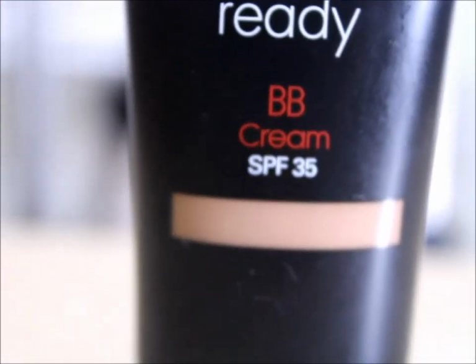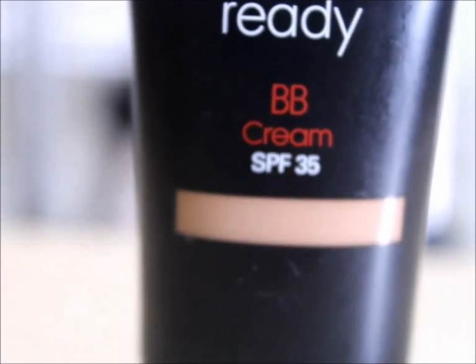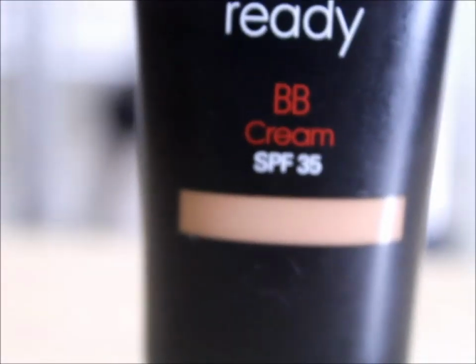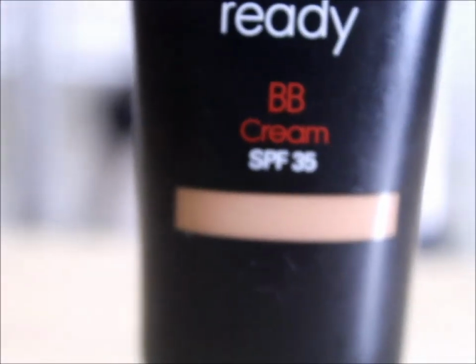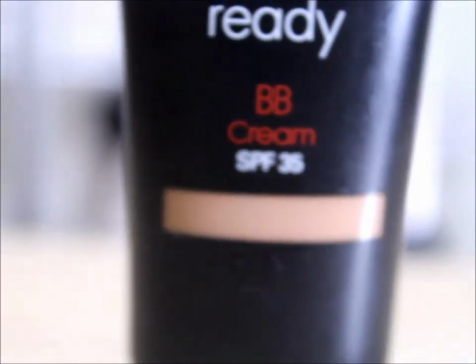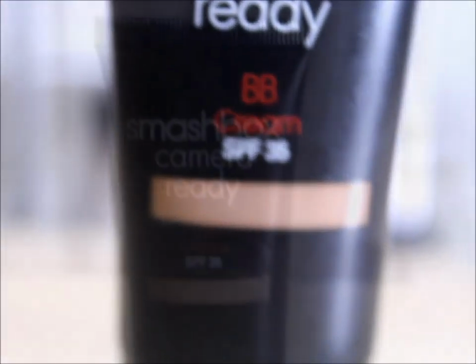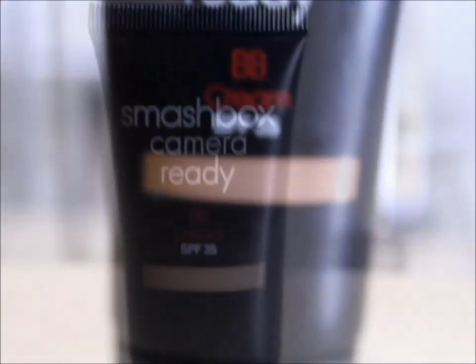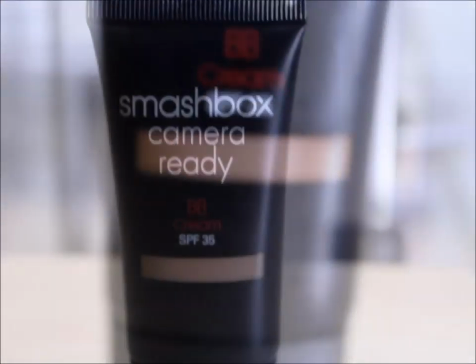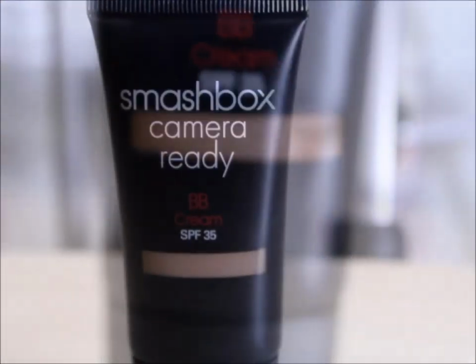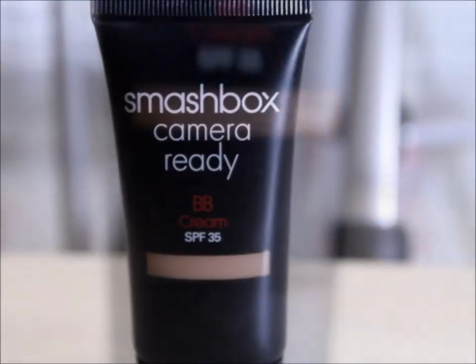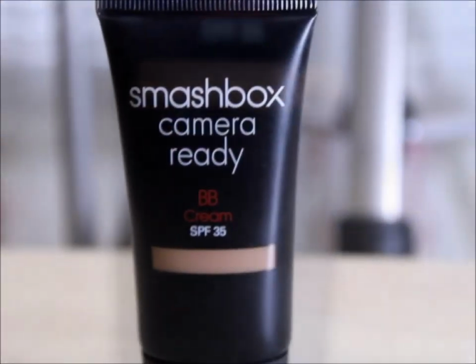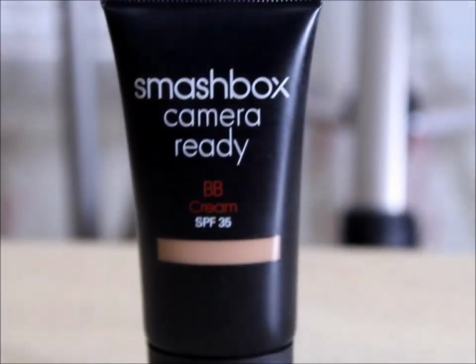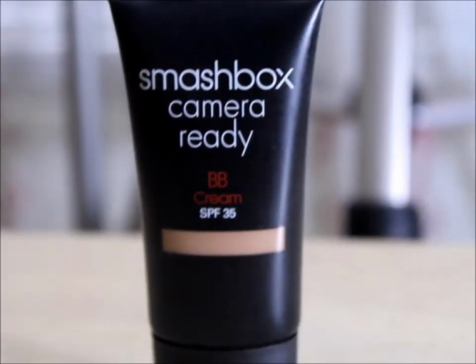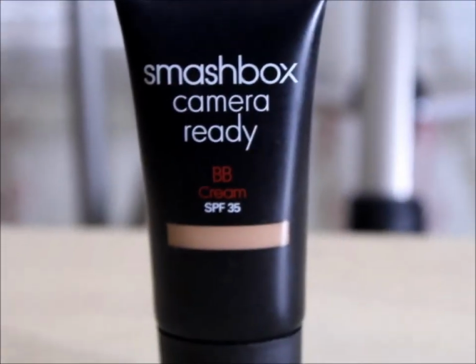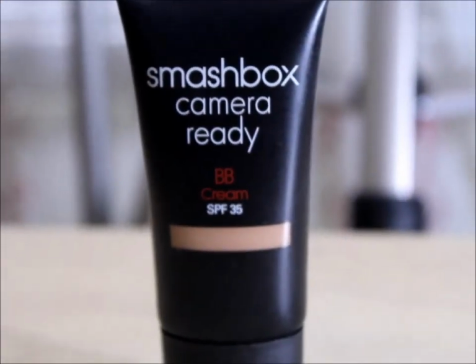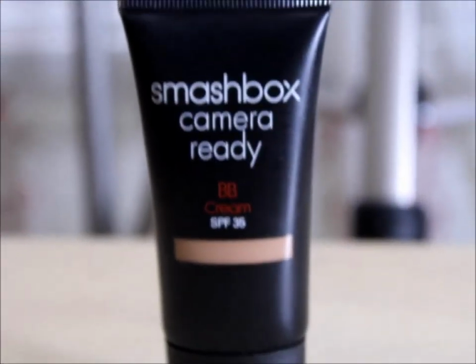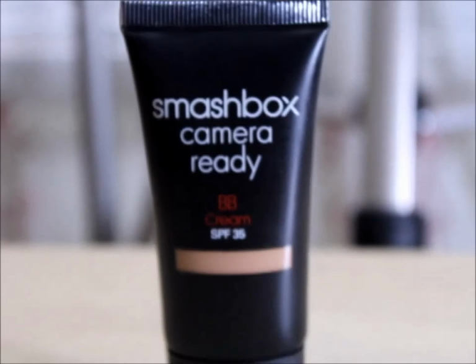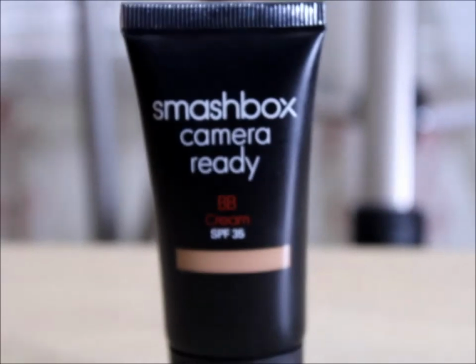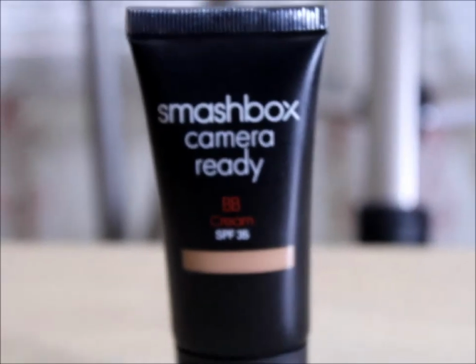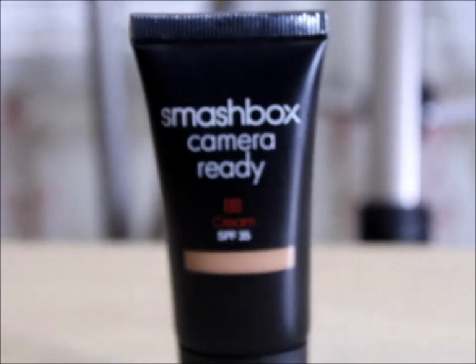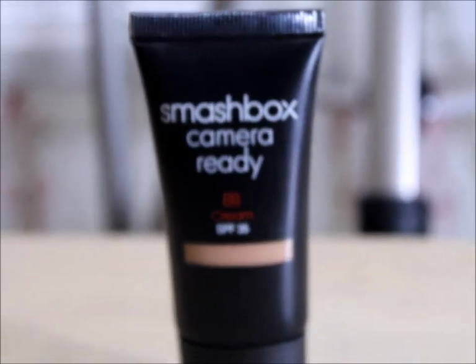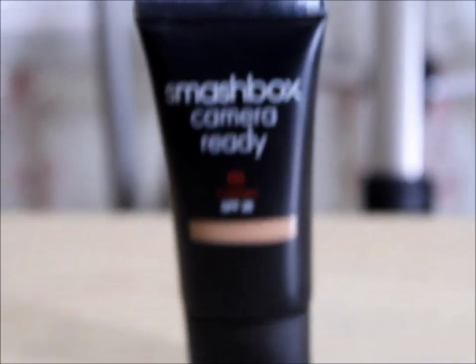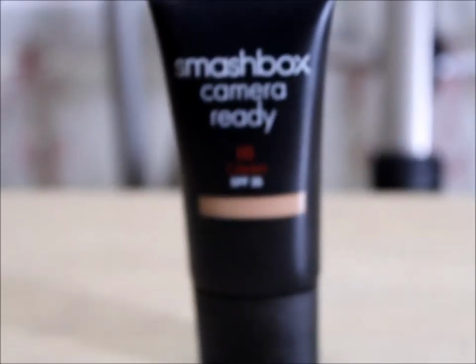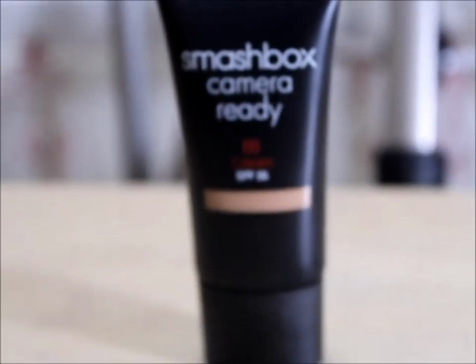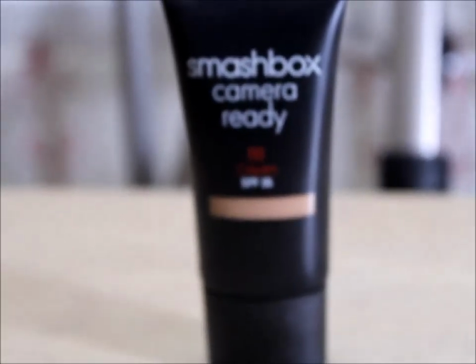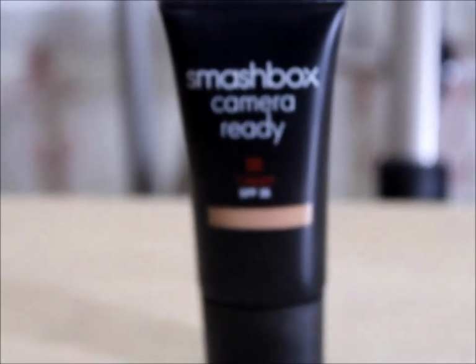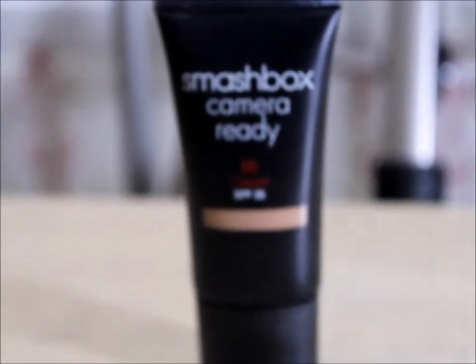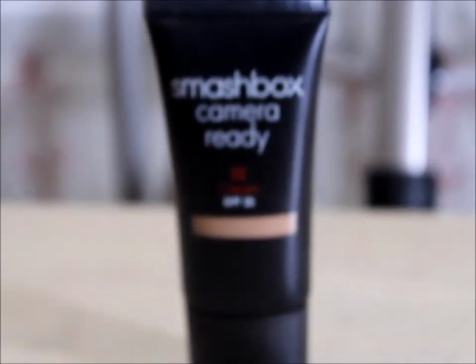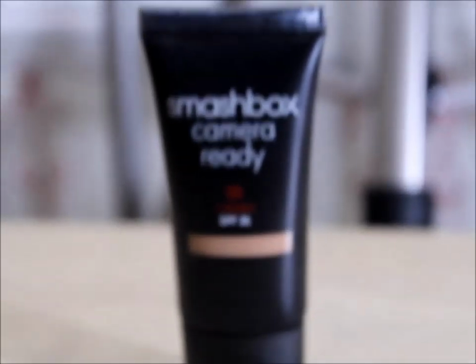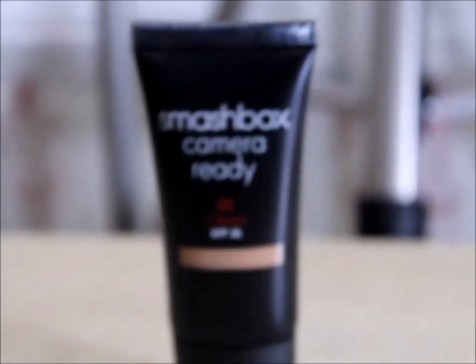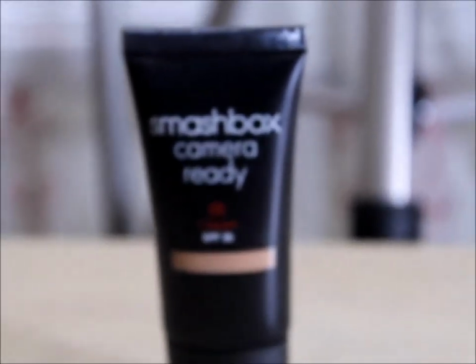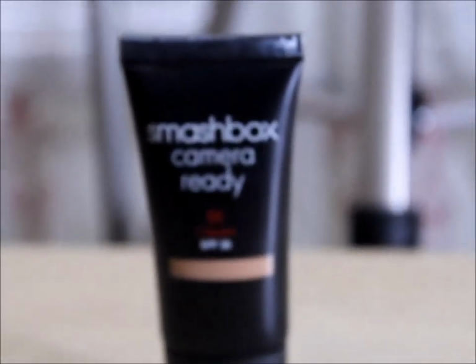Sorry to say, we're breaking up, honey. You're just way too expensive. Time to move on and make my own BB cream.